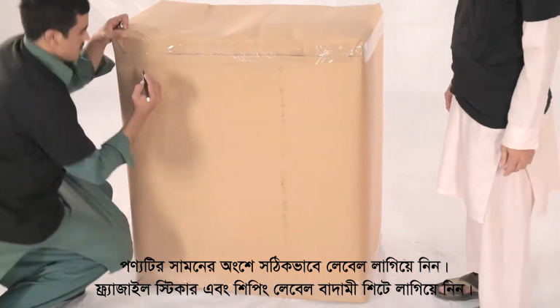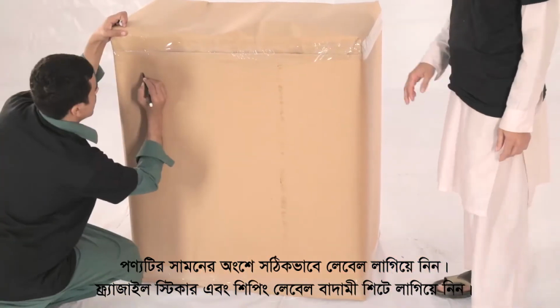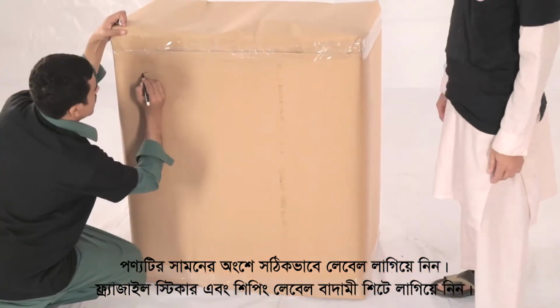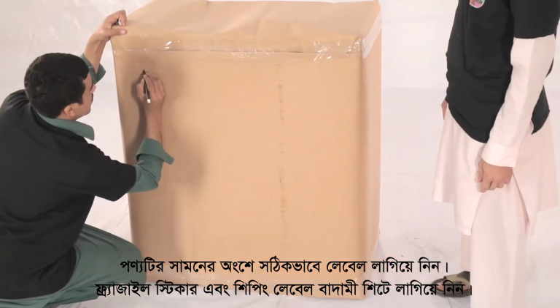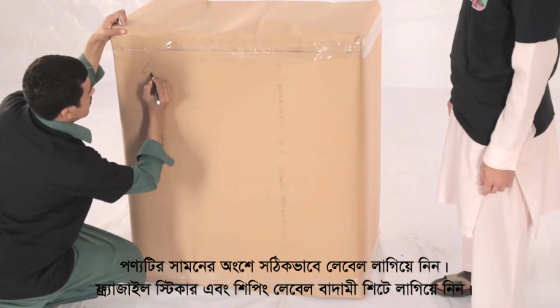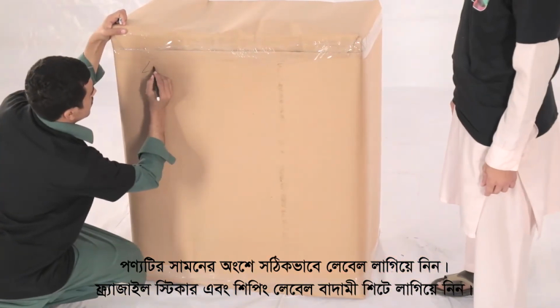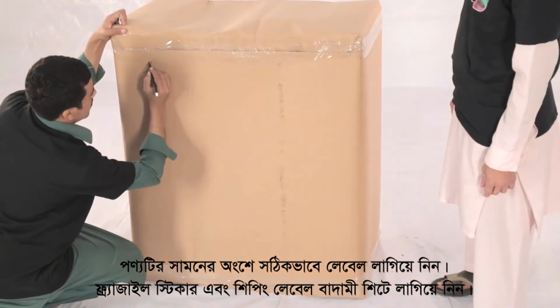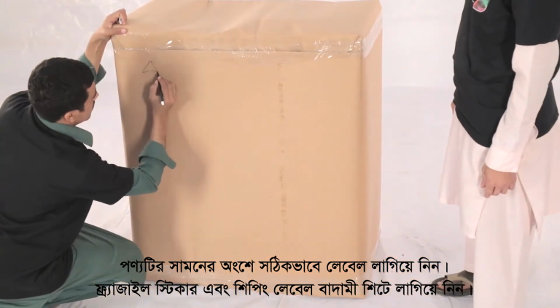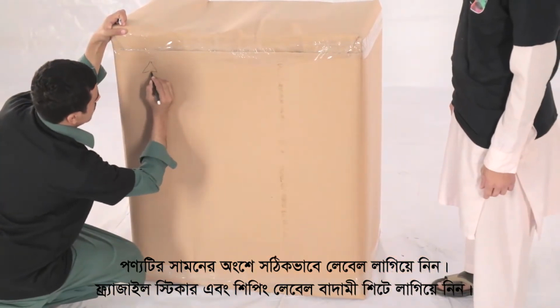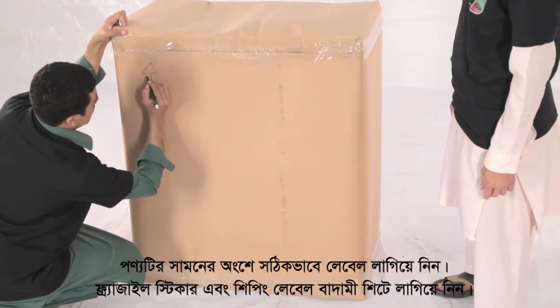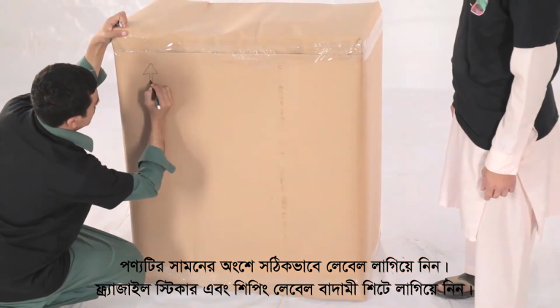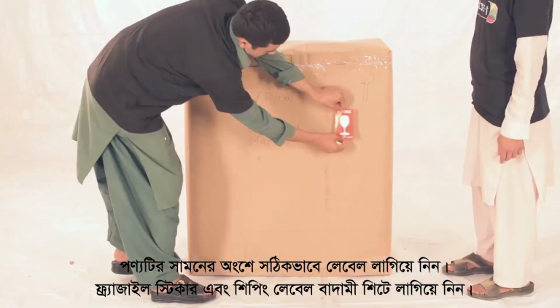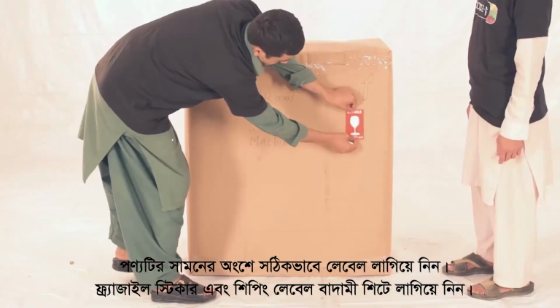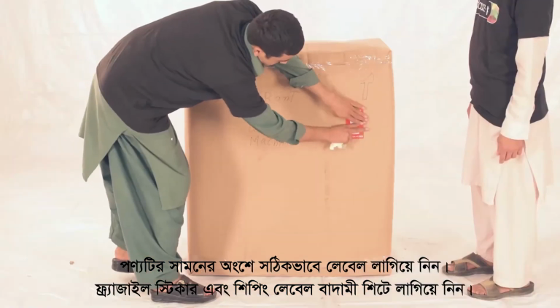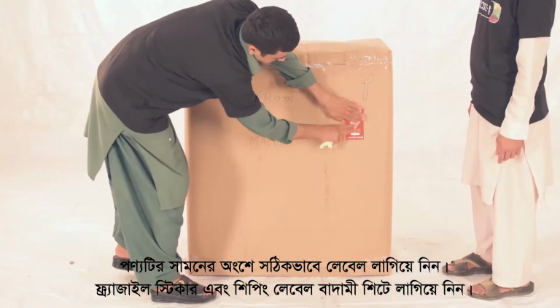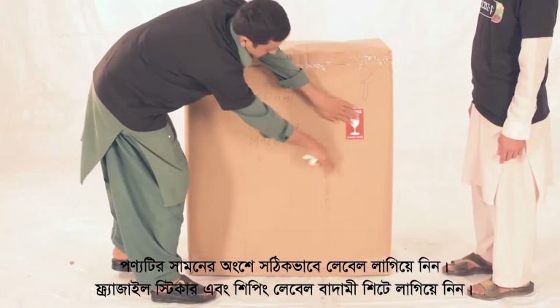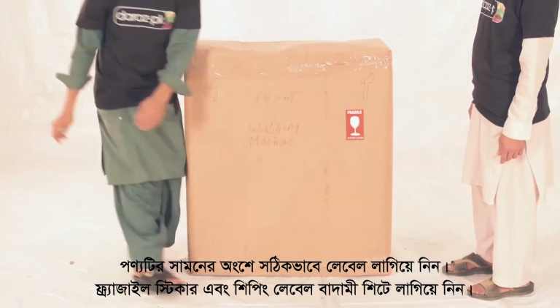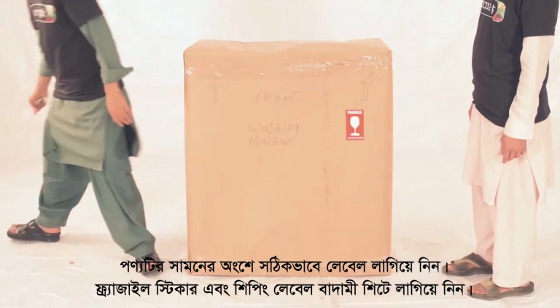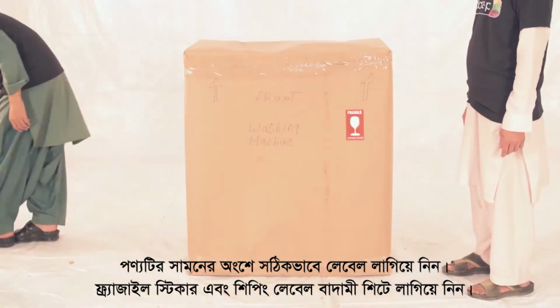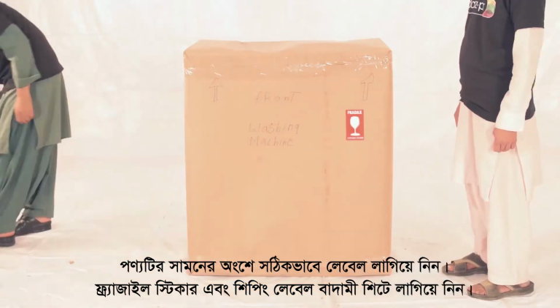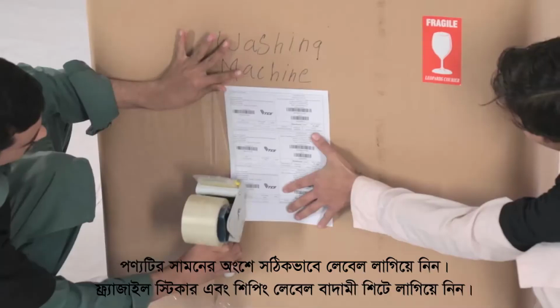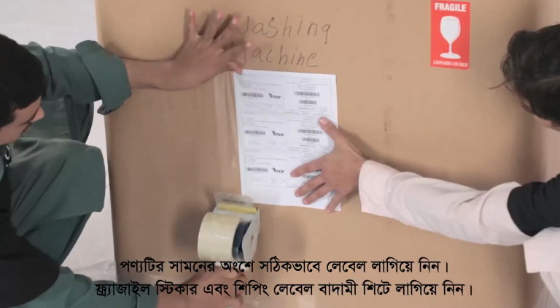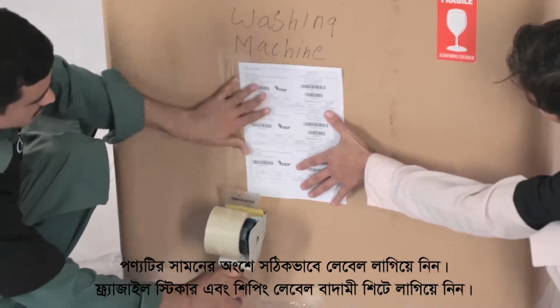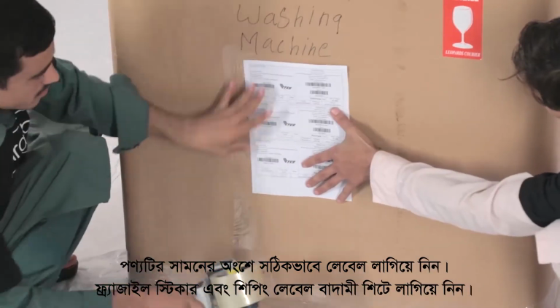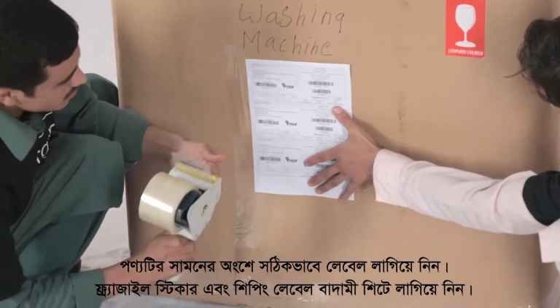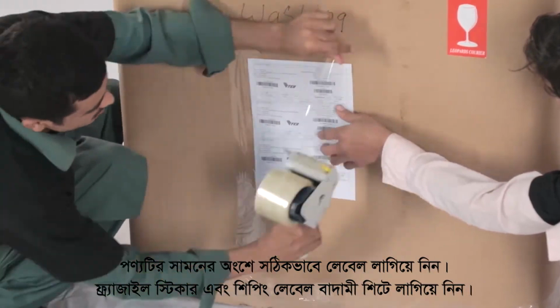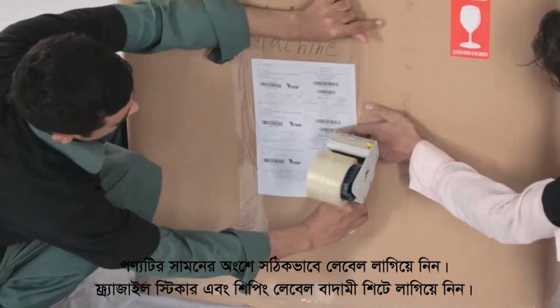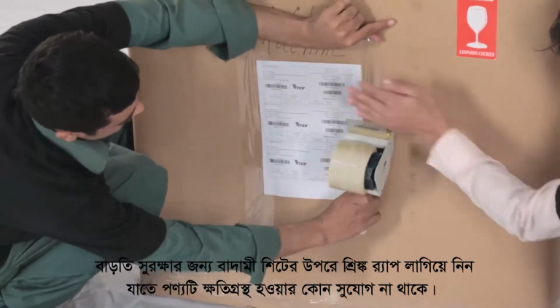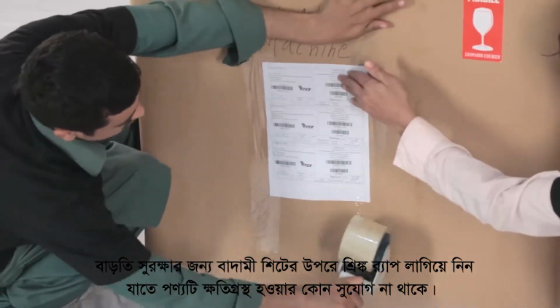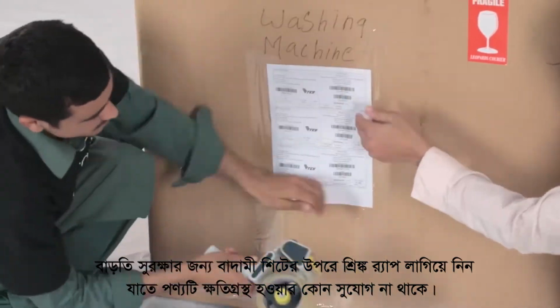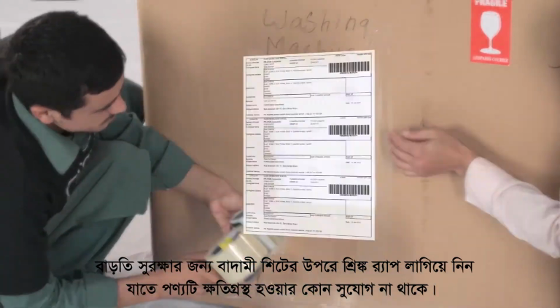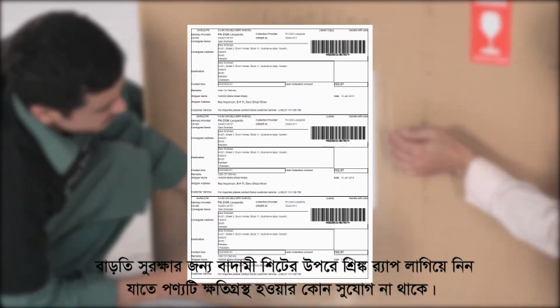Label the front of the product accurately. Stick the fragile sticker and the shipping label on the brown sheet.